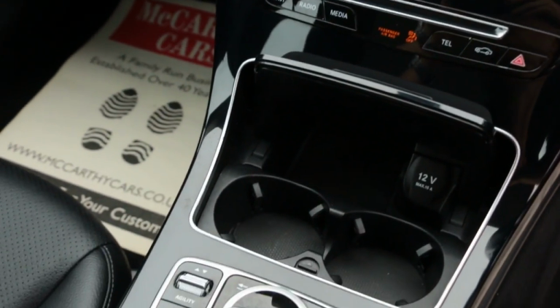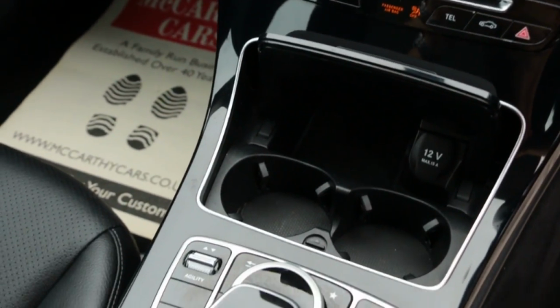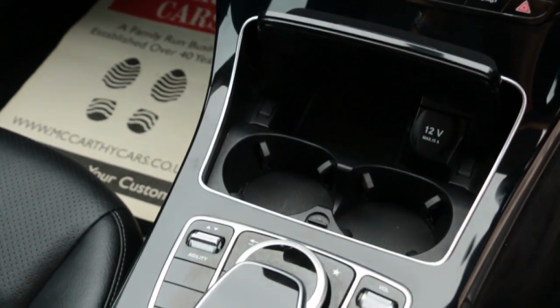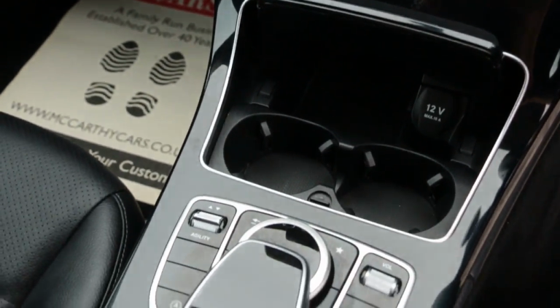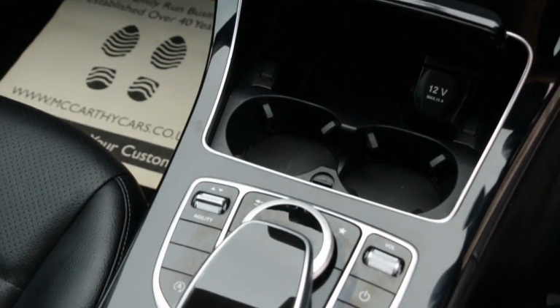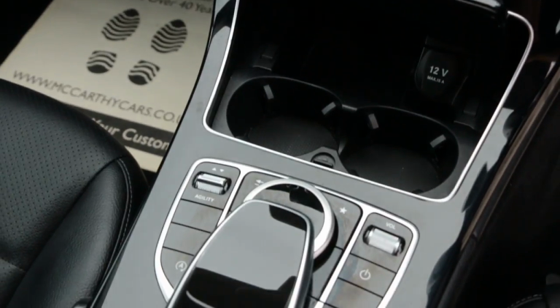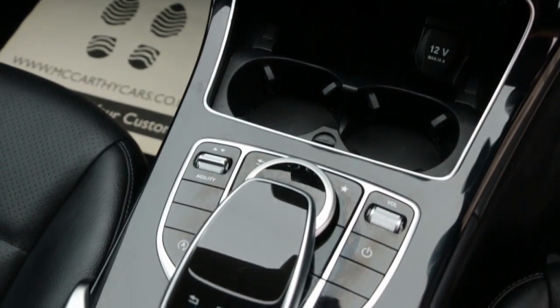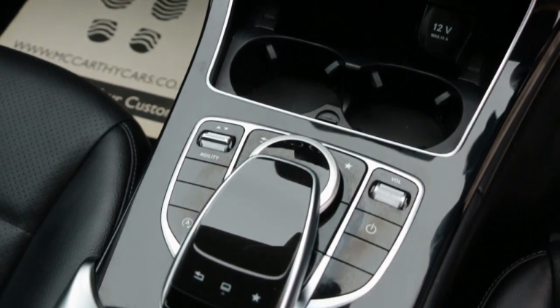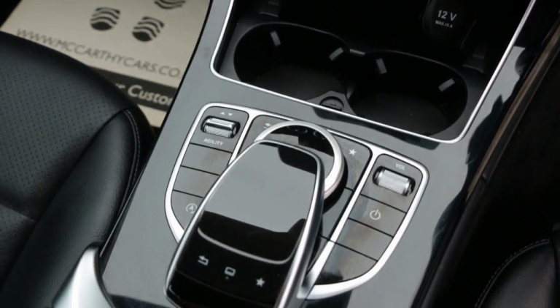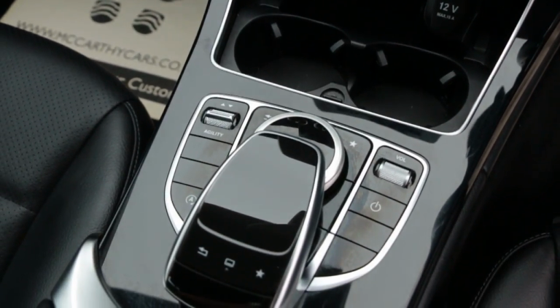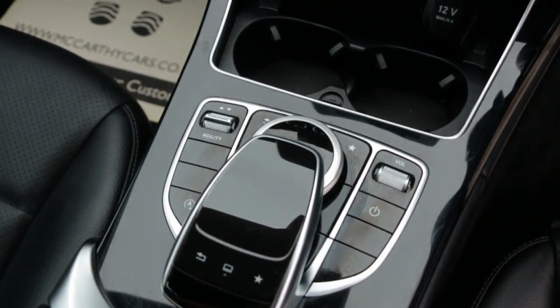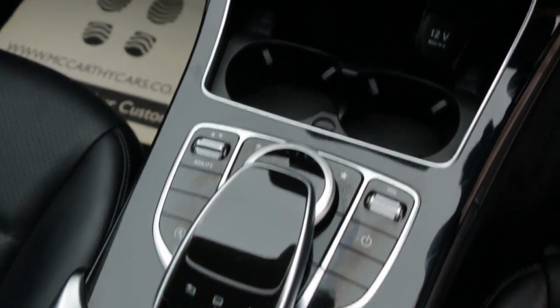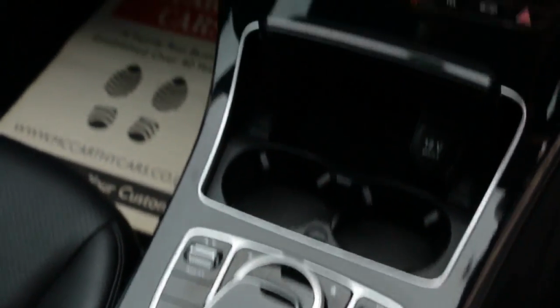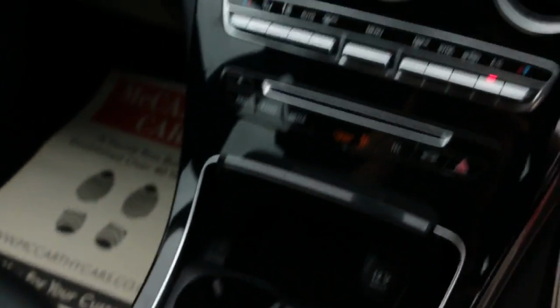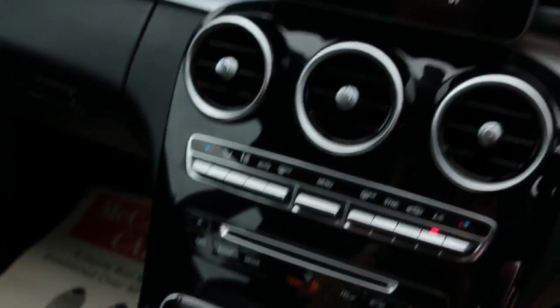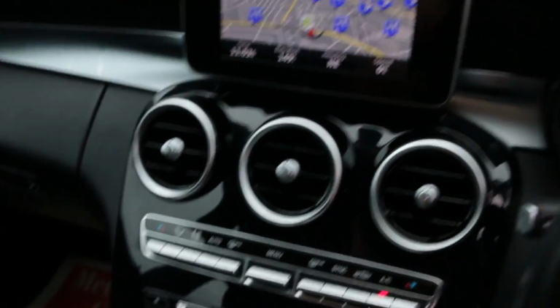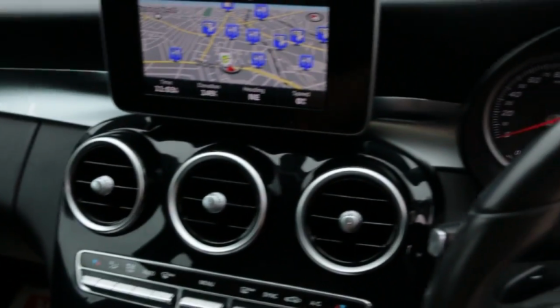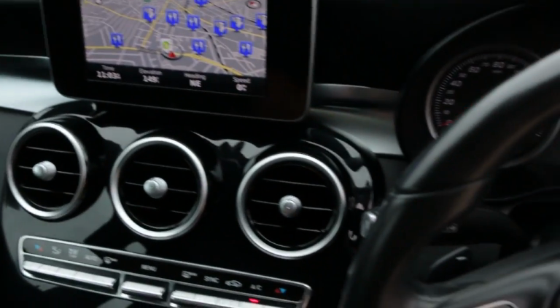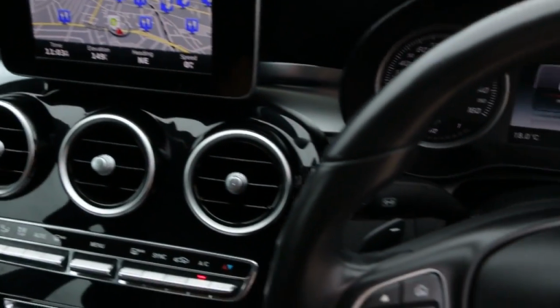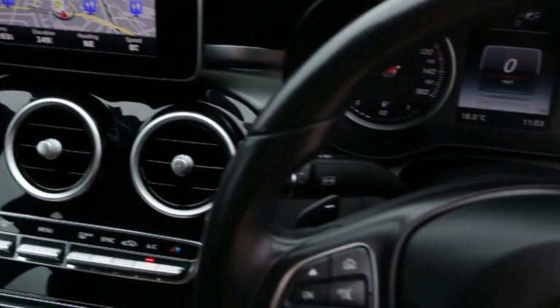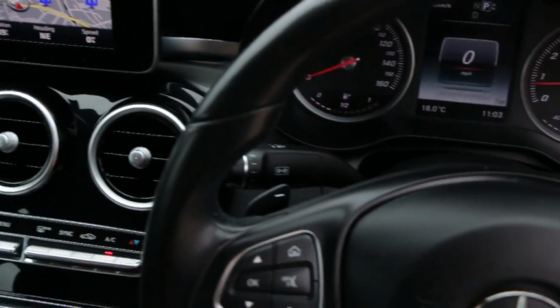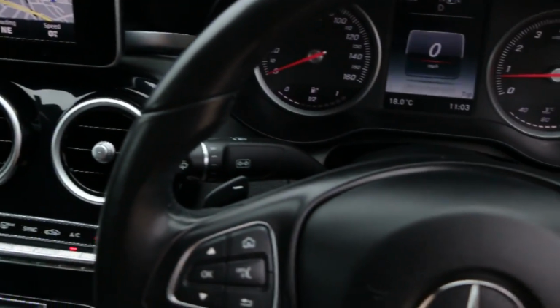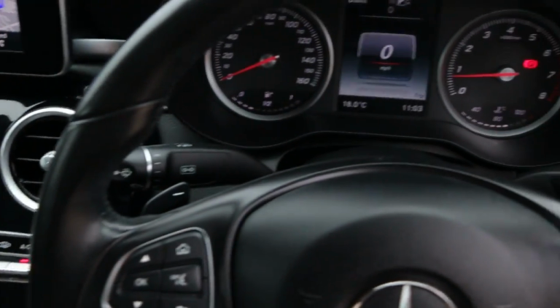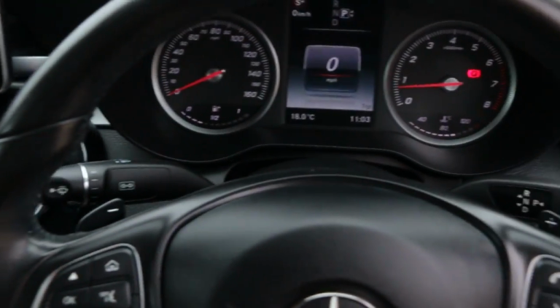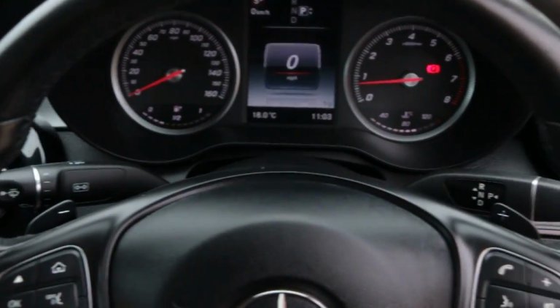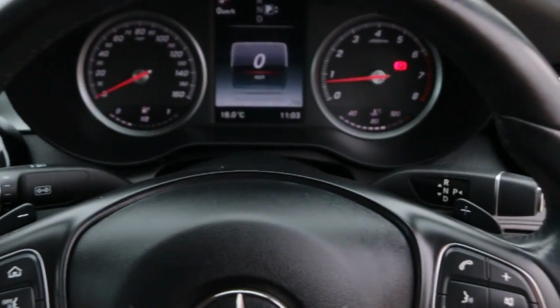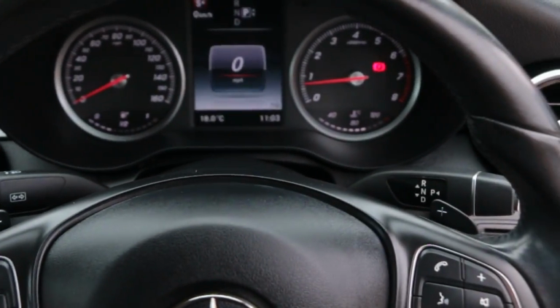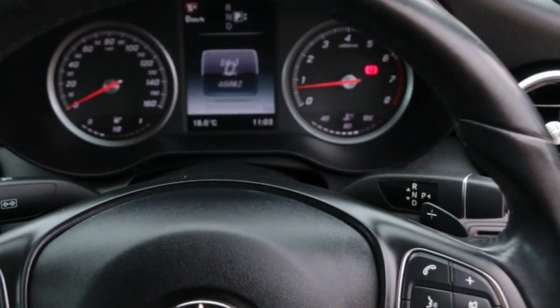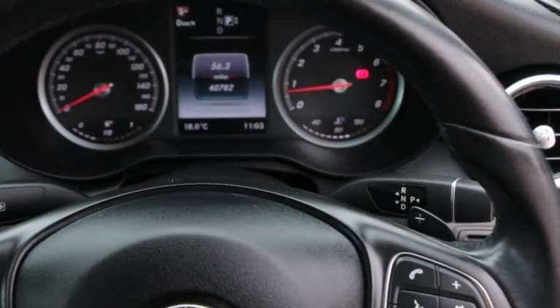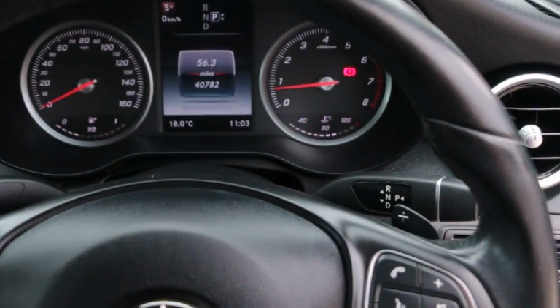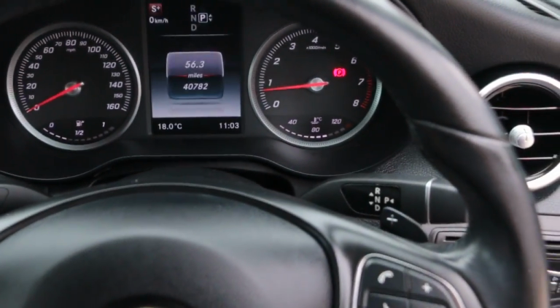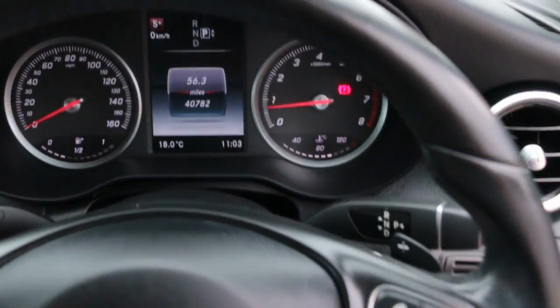2 central cup holders, multifunction steering wheel.